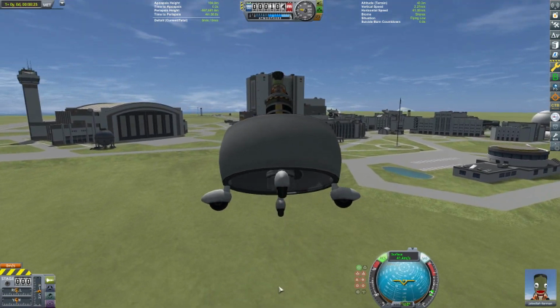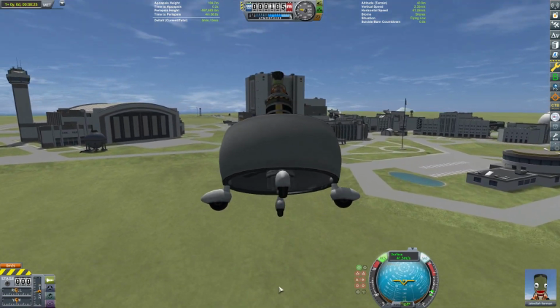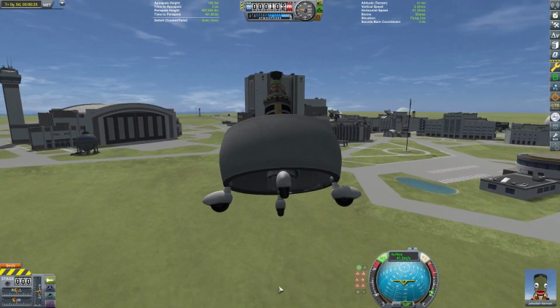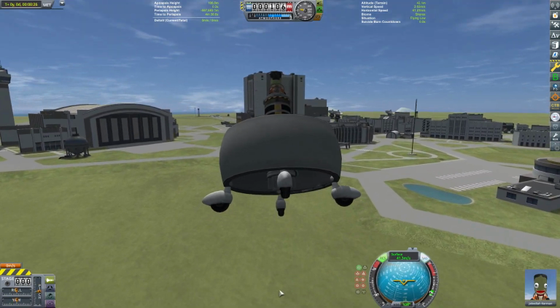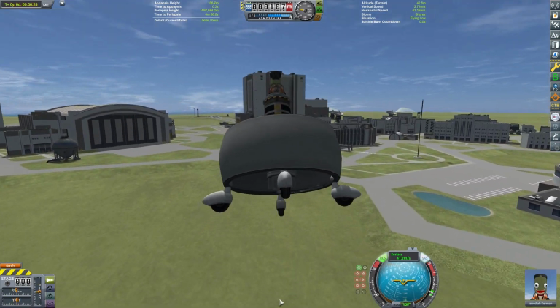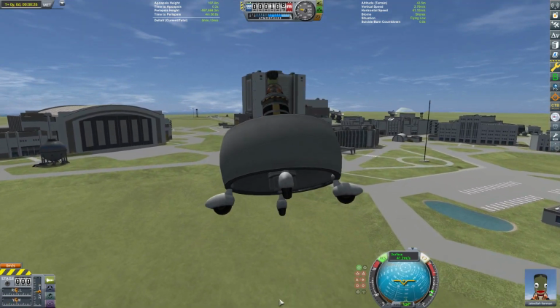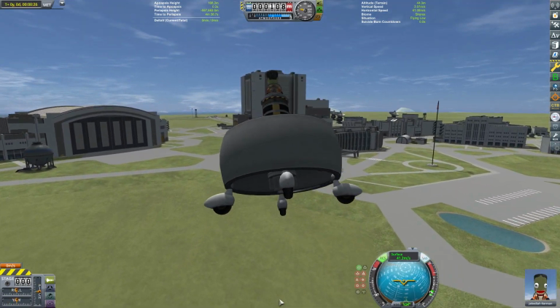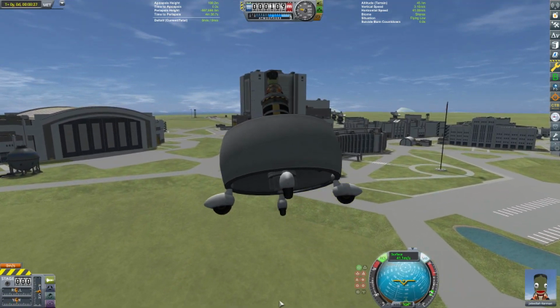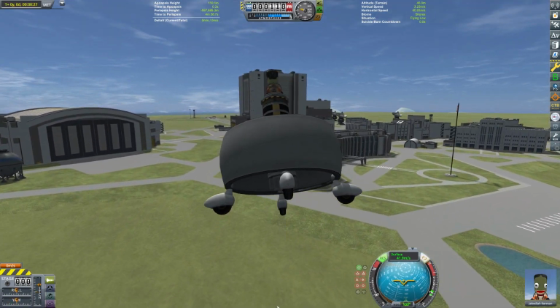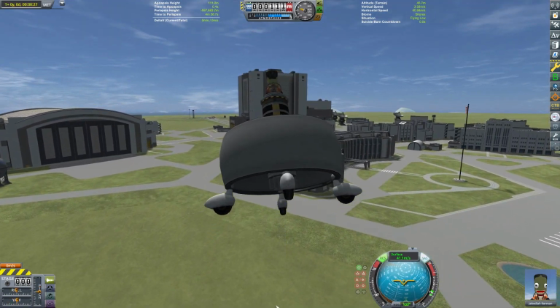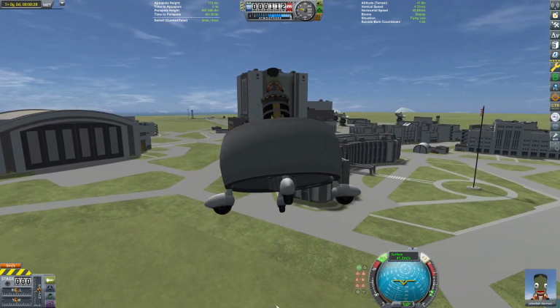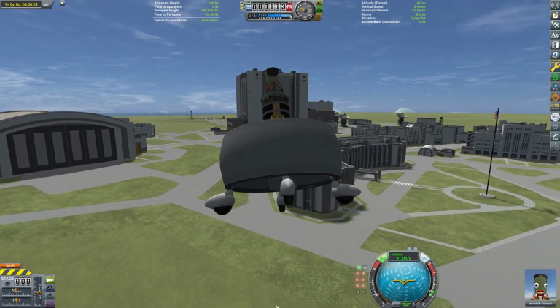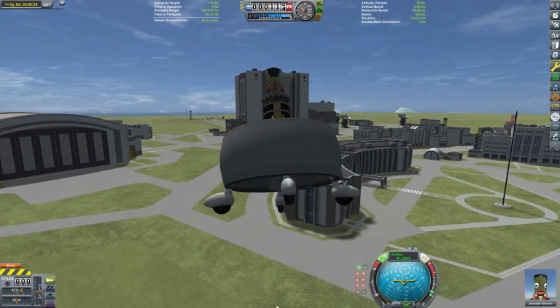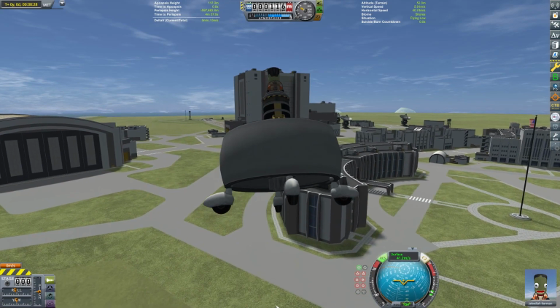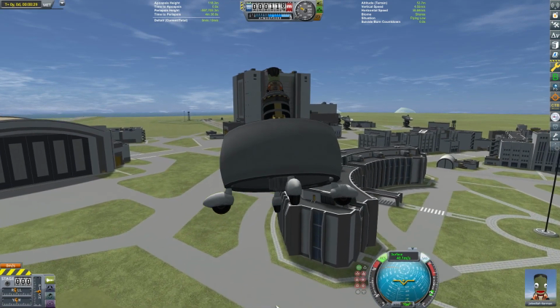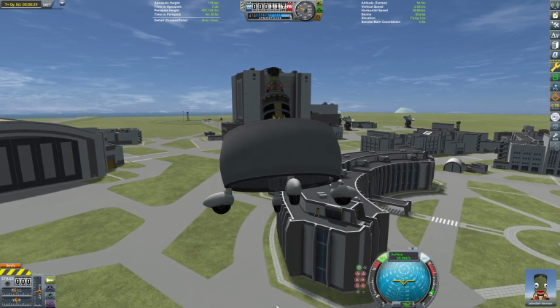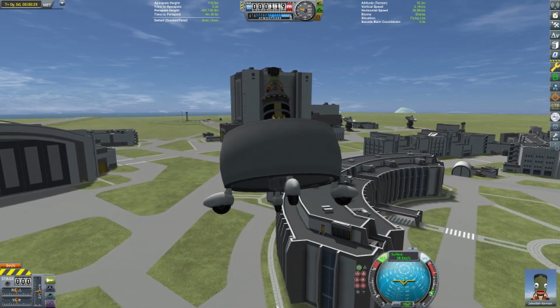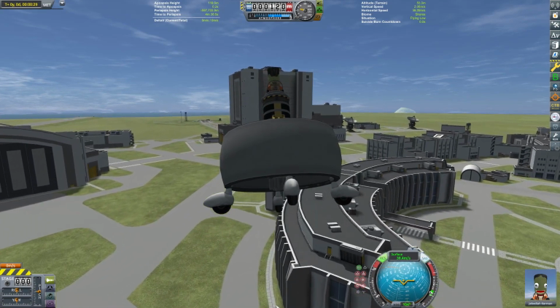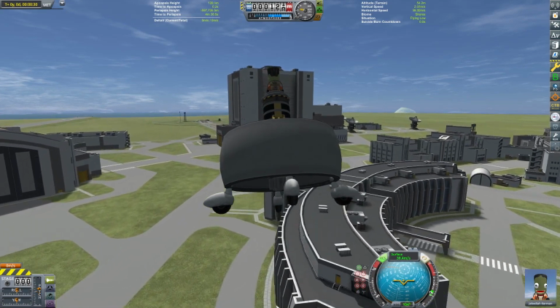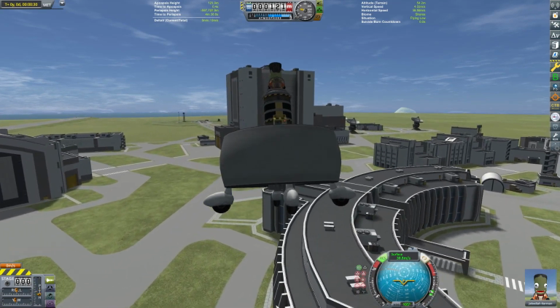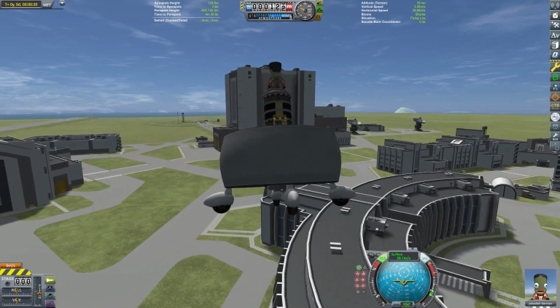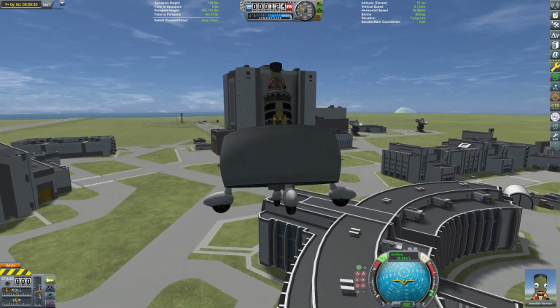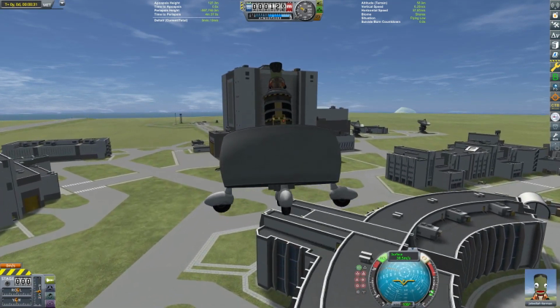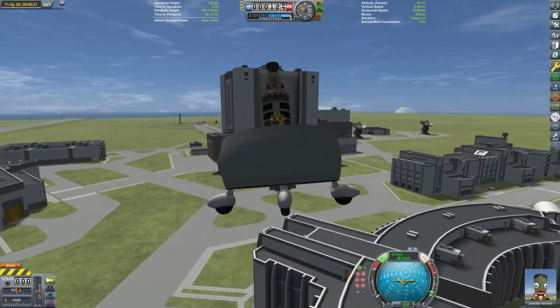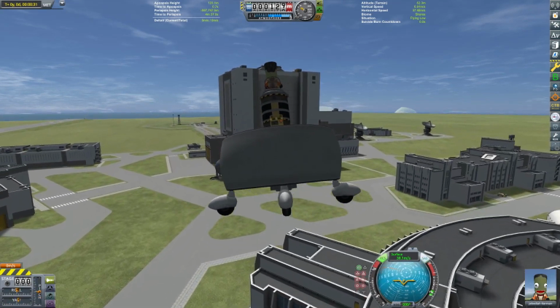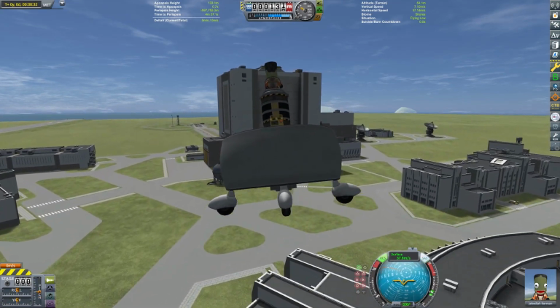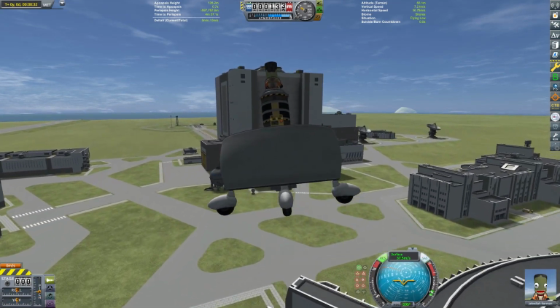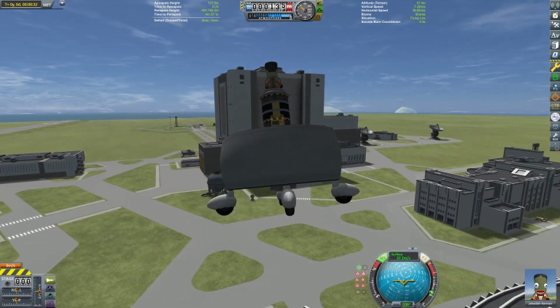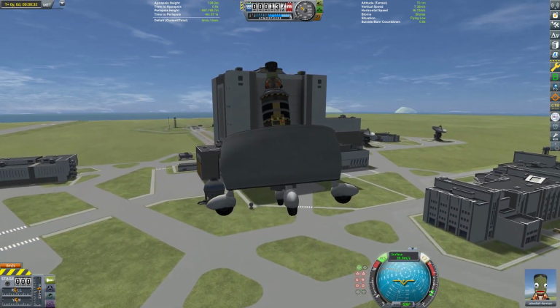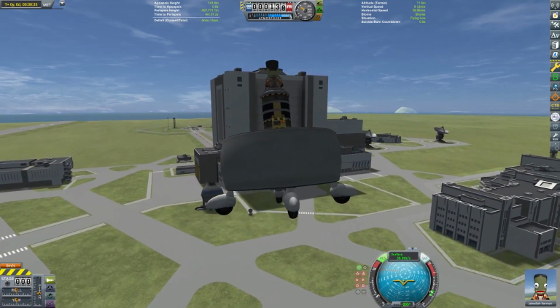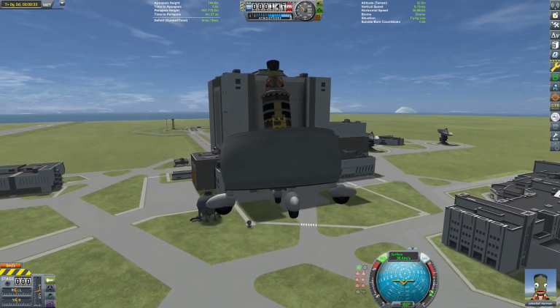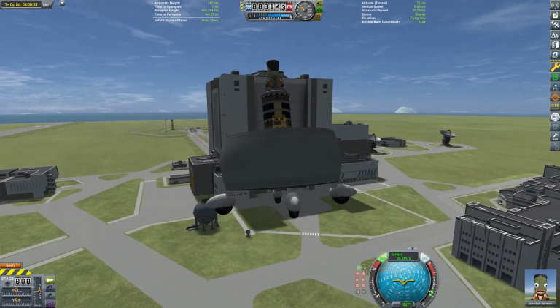I'm Echo 3, and thanks for joining me to discuss the Hiller VXT-8.